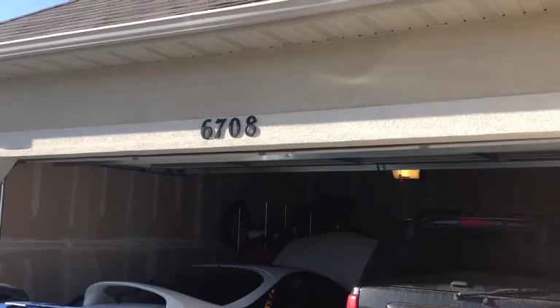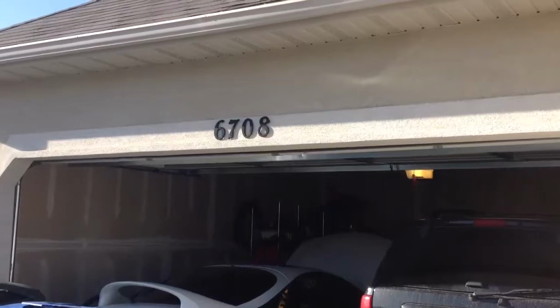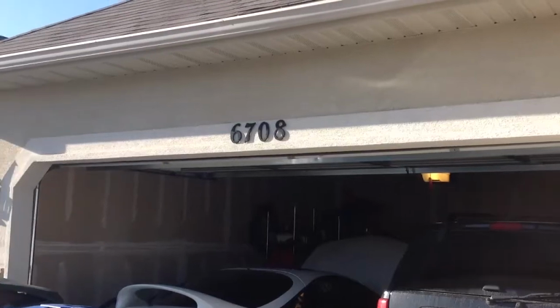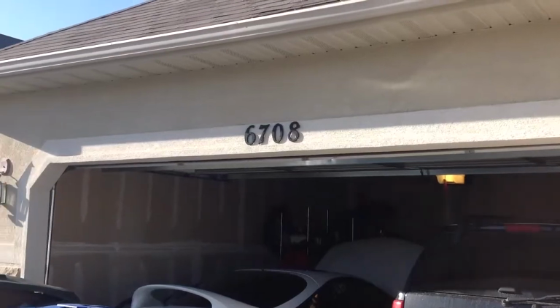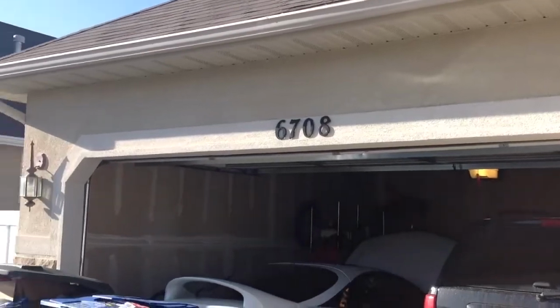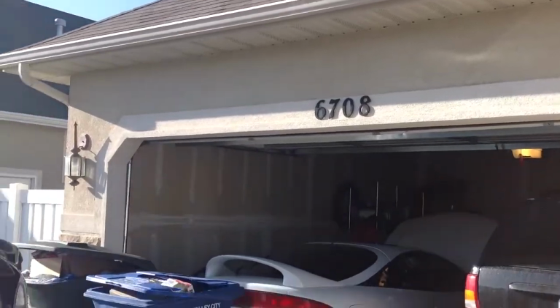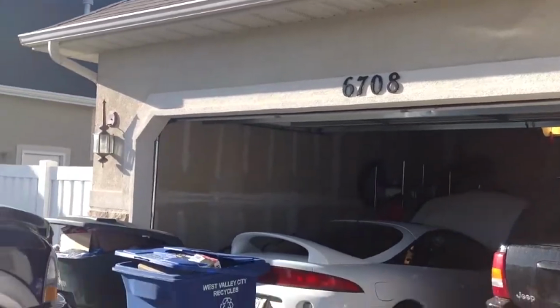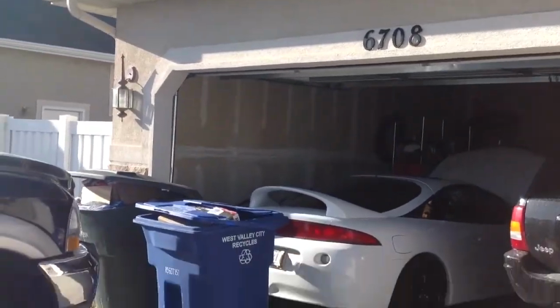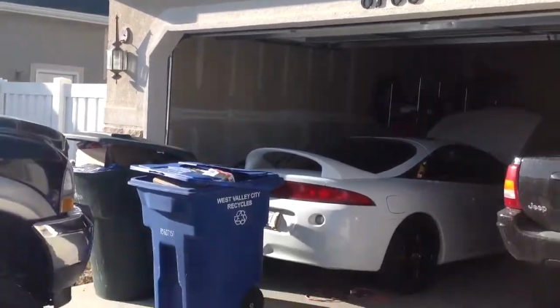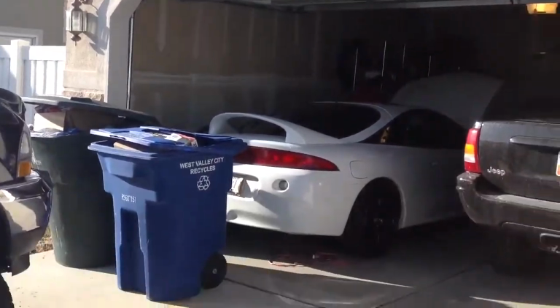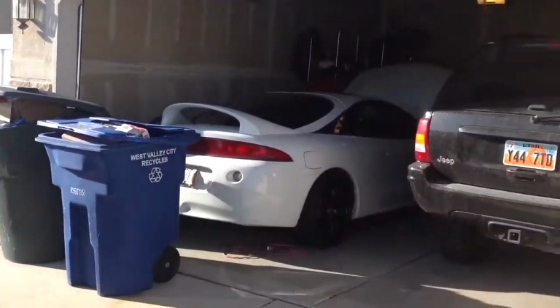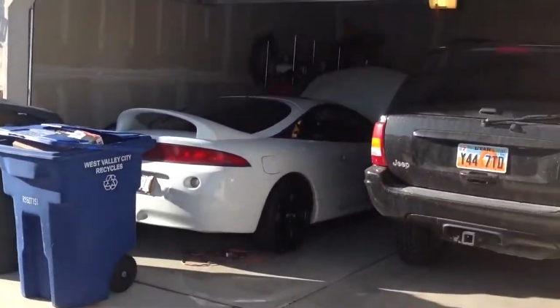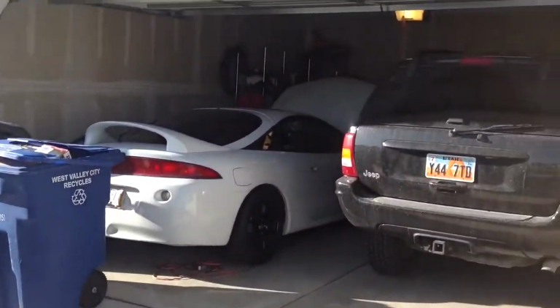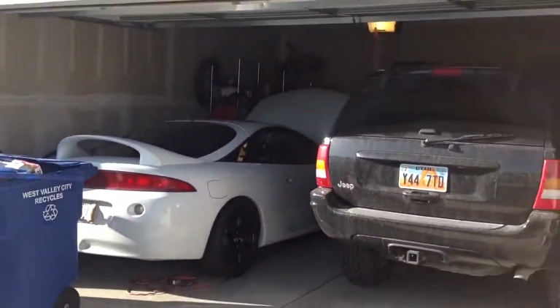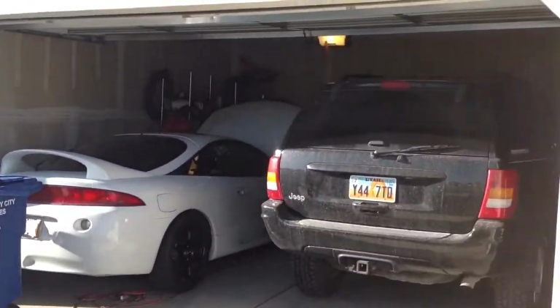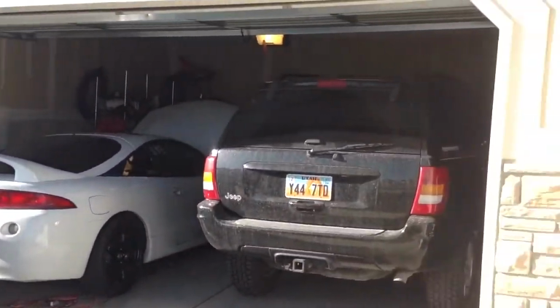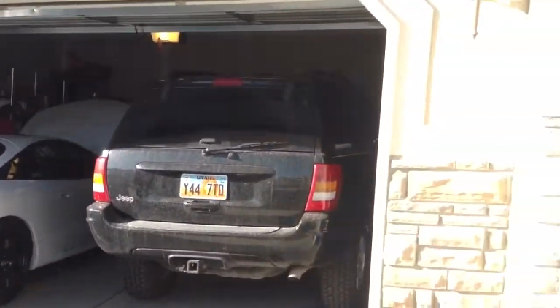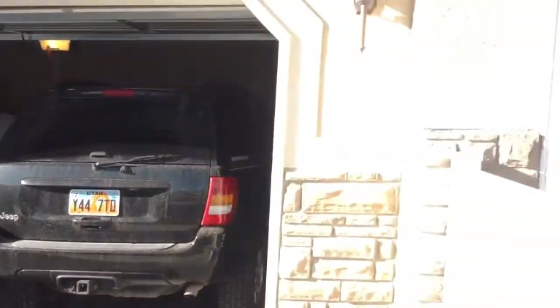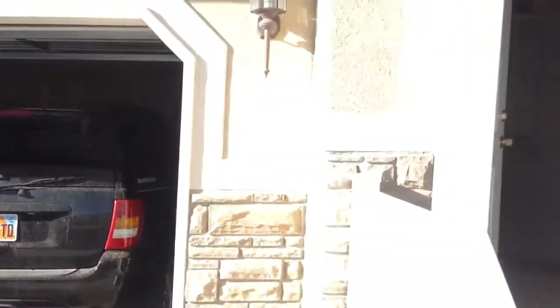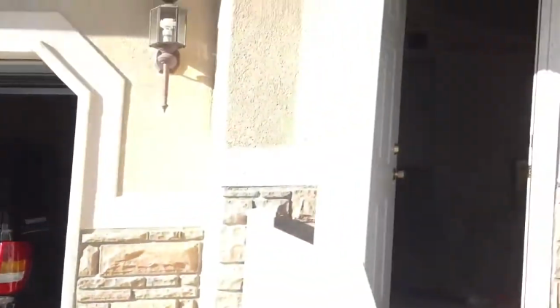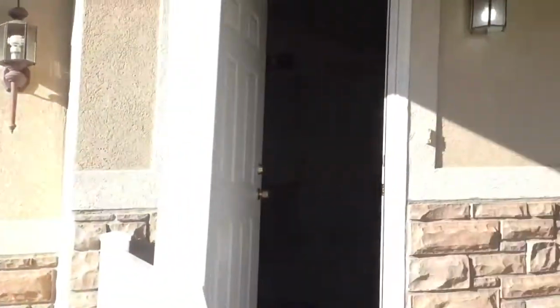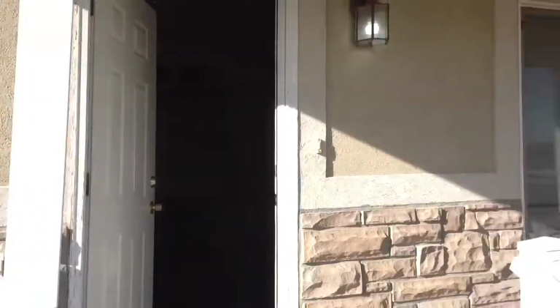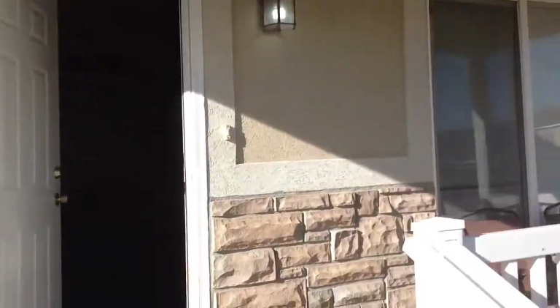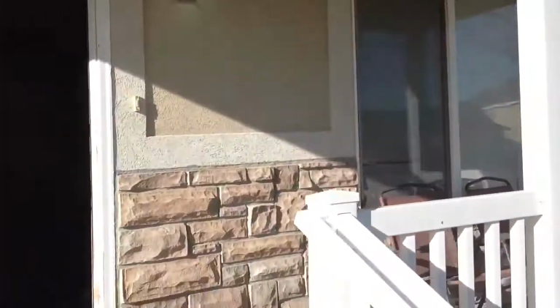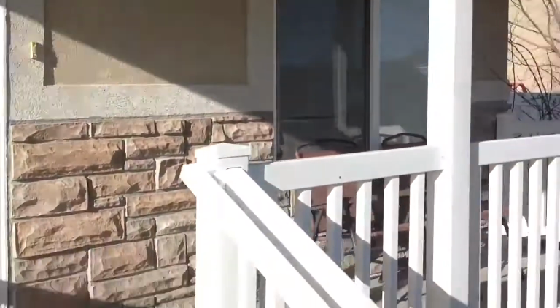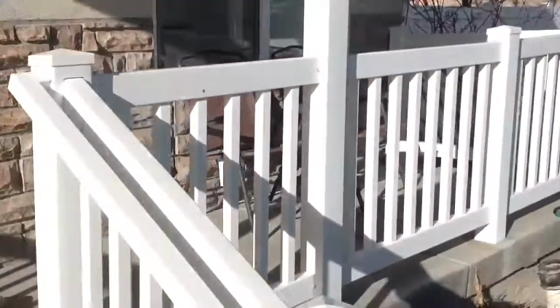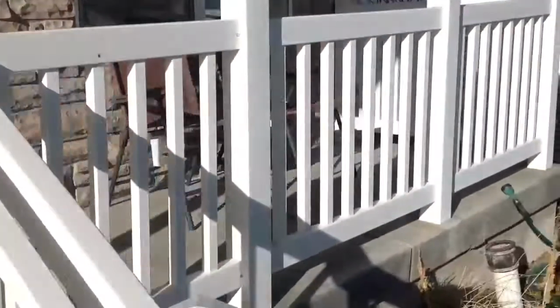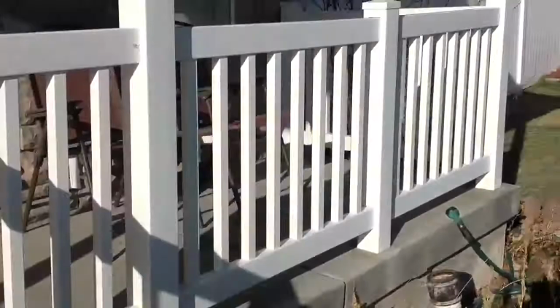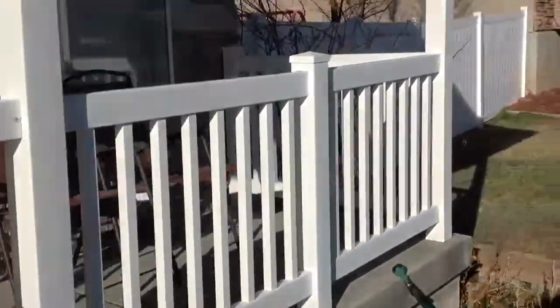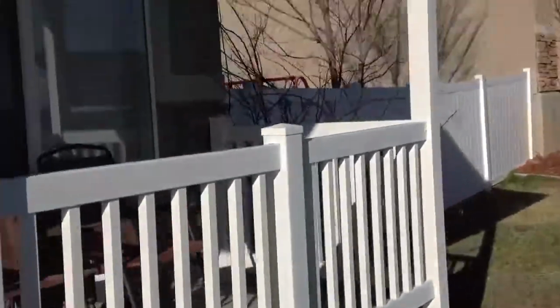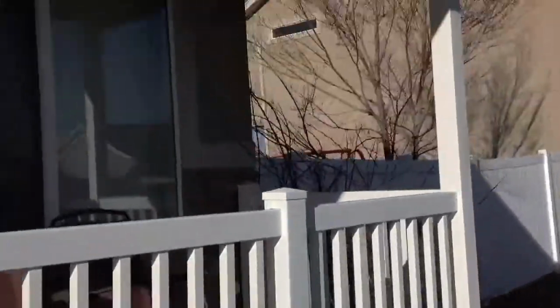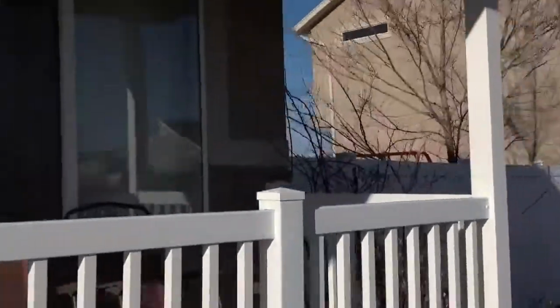This is 6708 Halter Creek. Everything on the exterior of the home is in good condition.